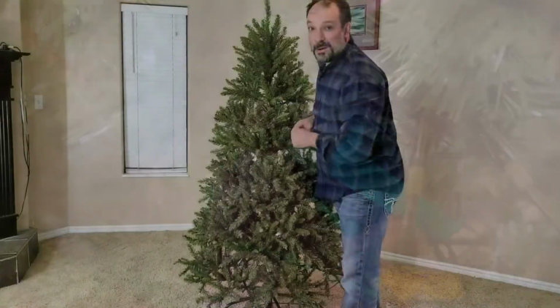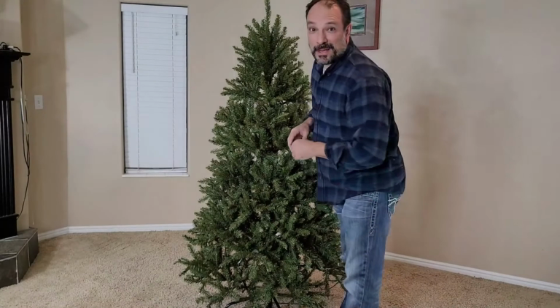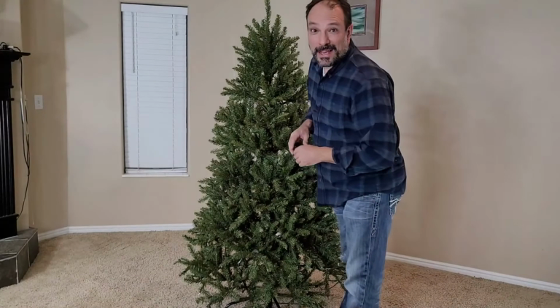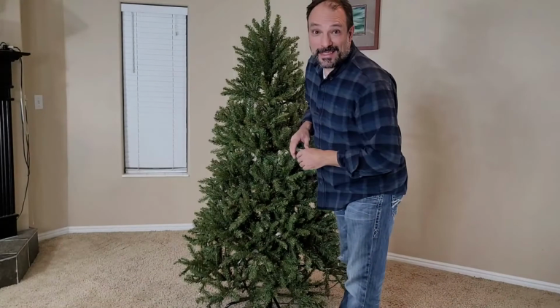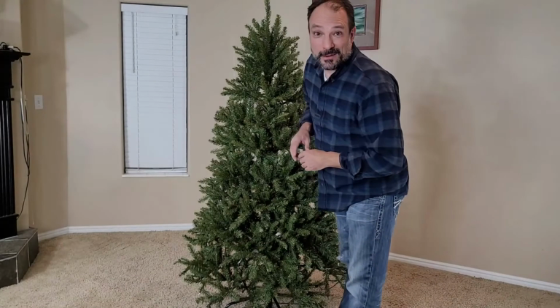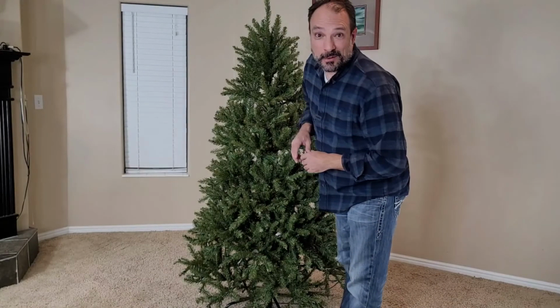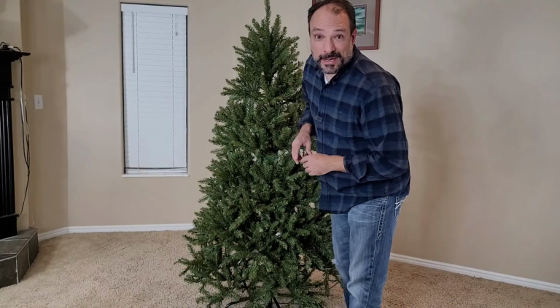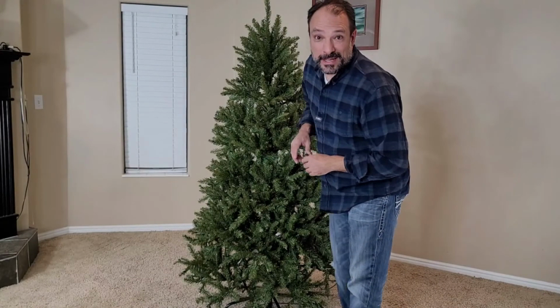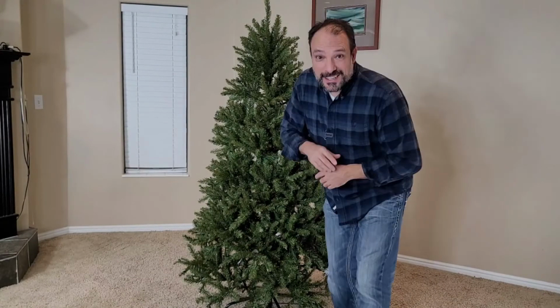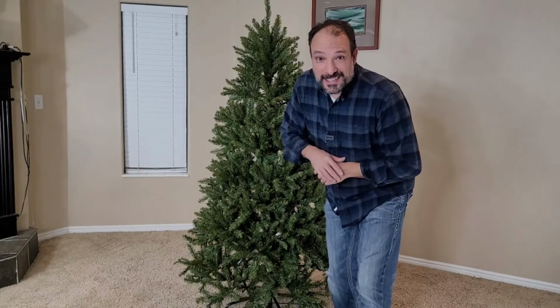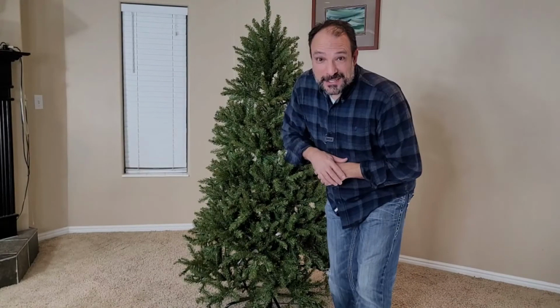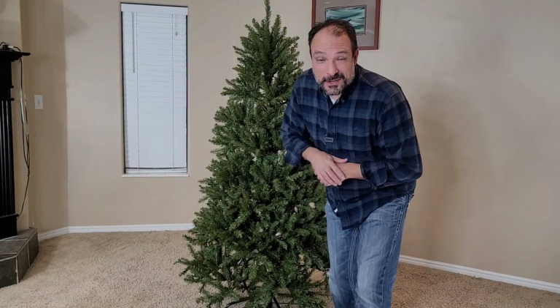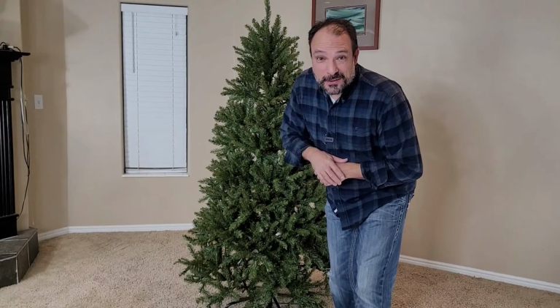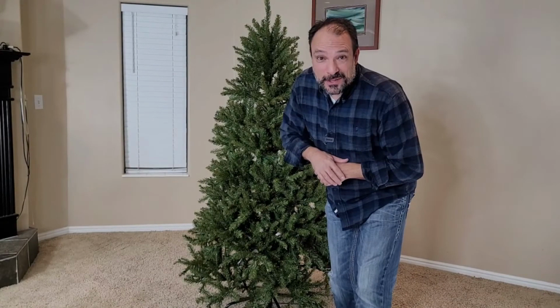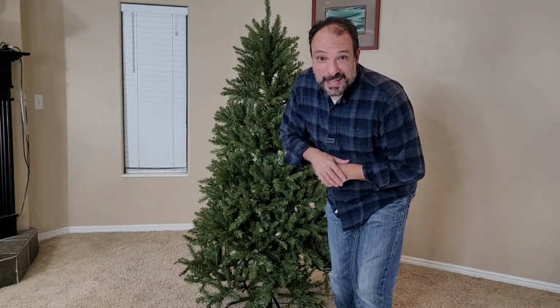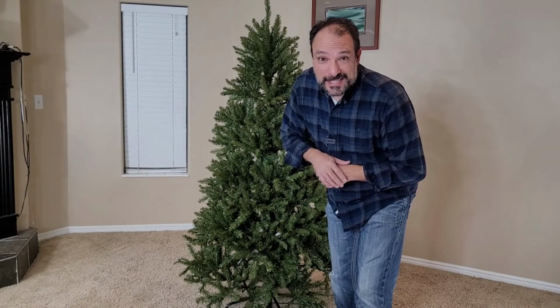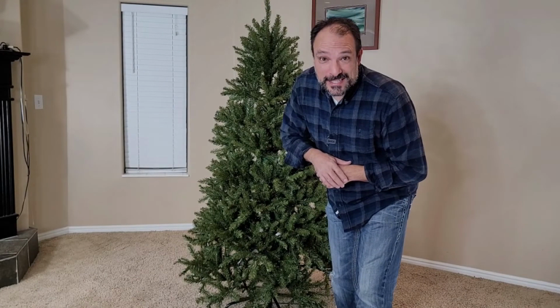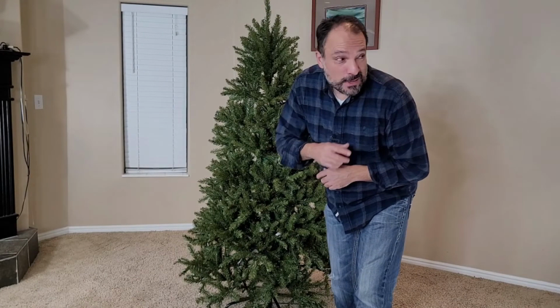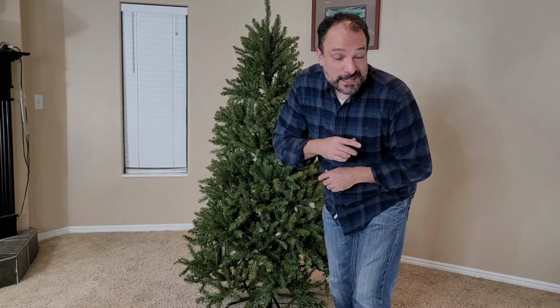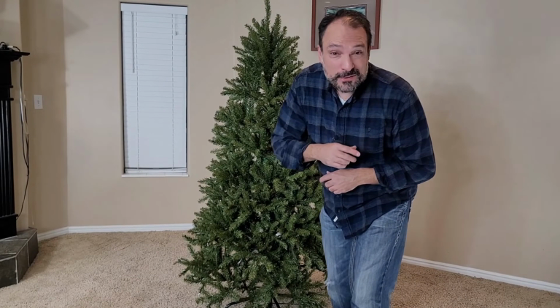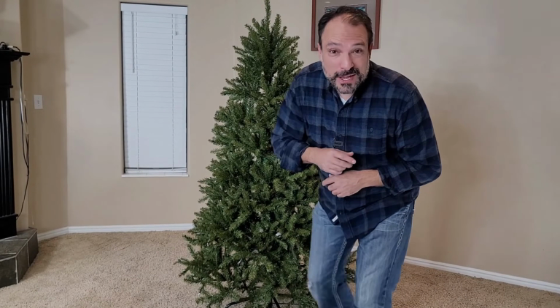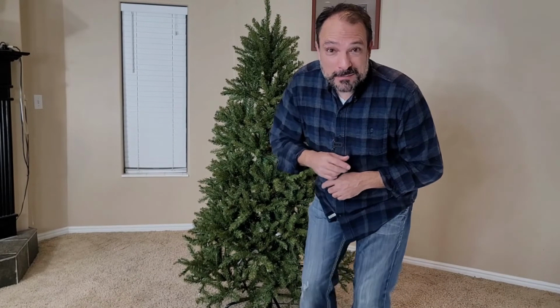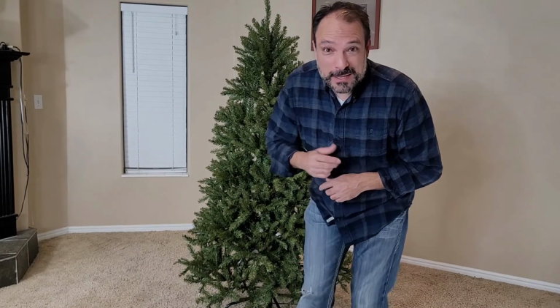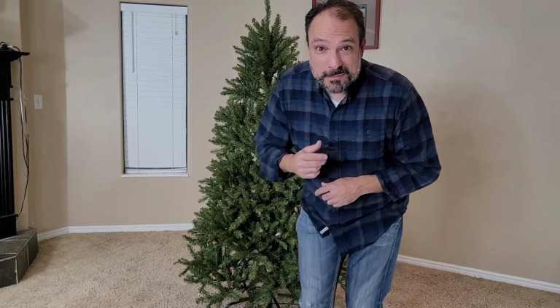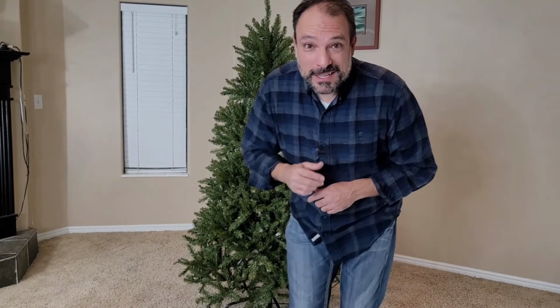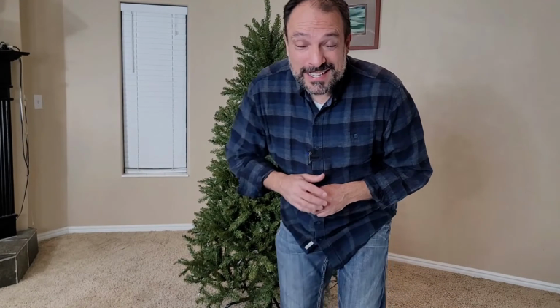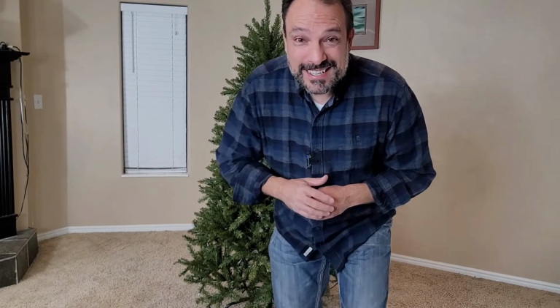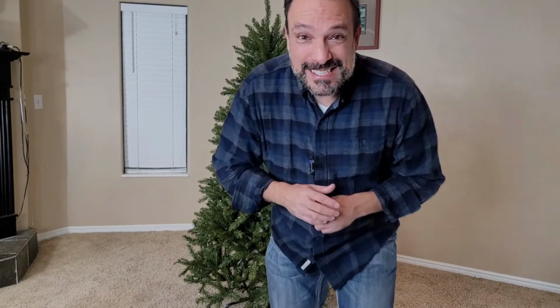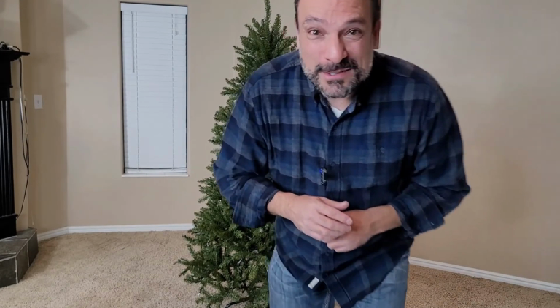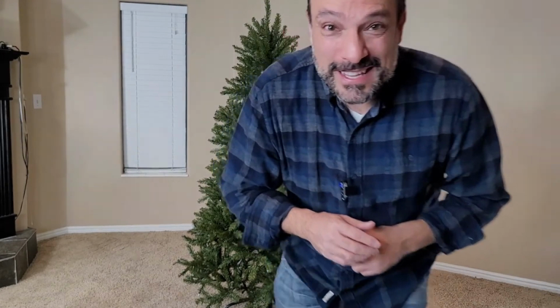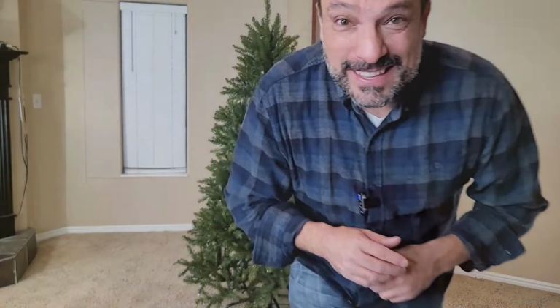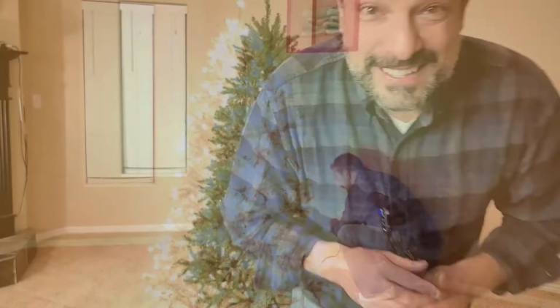Okay, I think we're ready. Let's turn off the lights, bring in the family, plug it in, and see what they think.